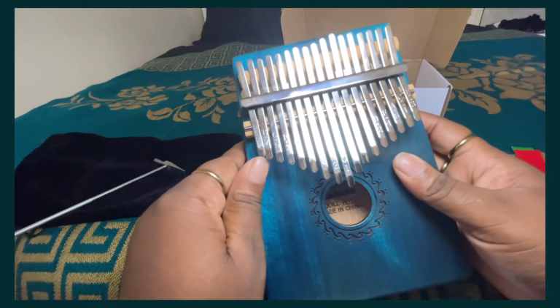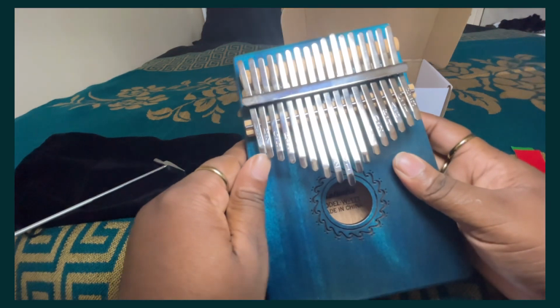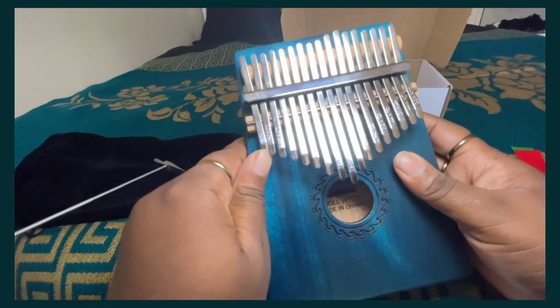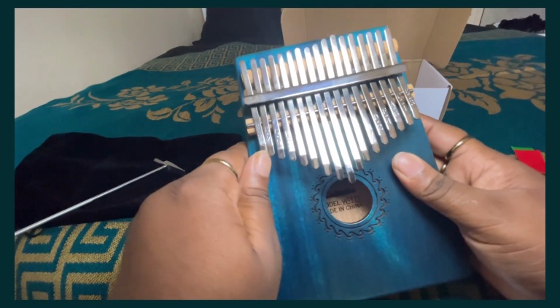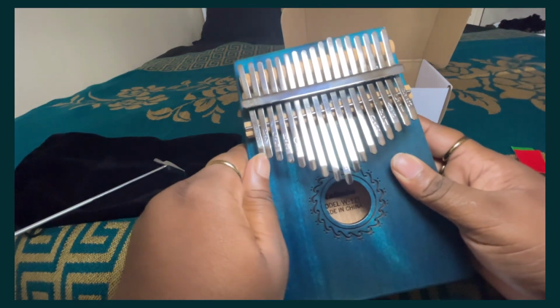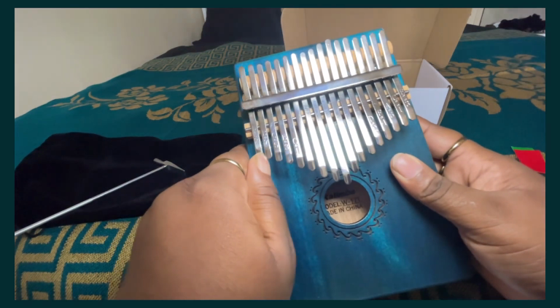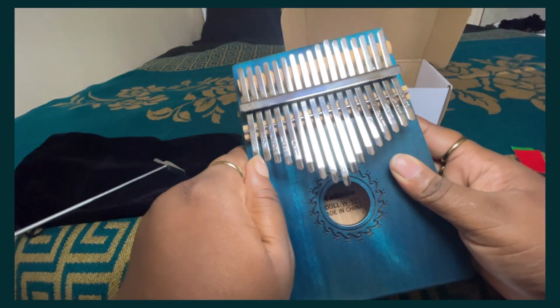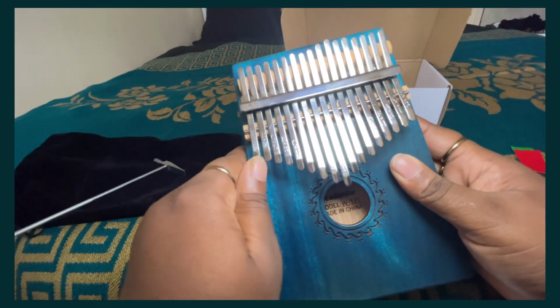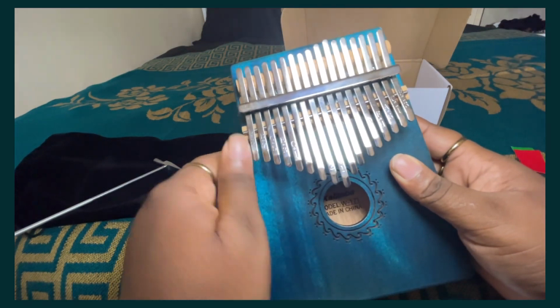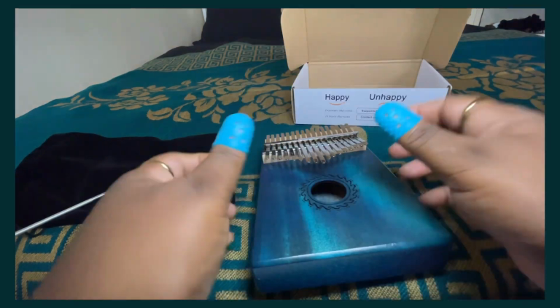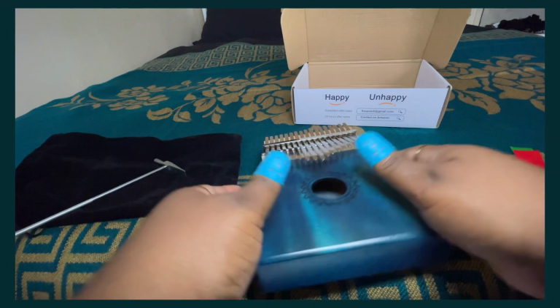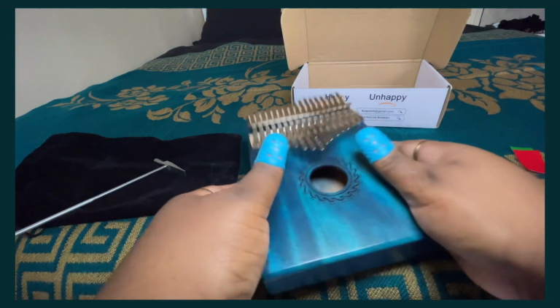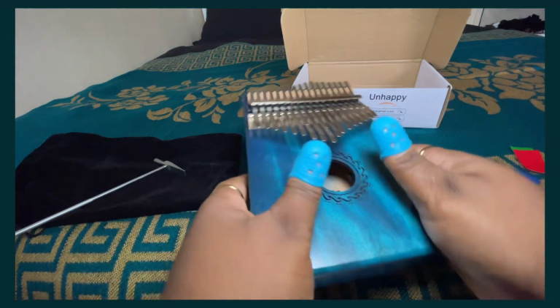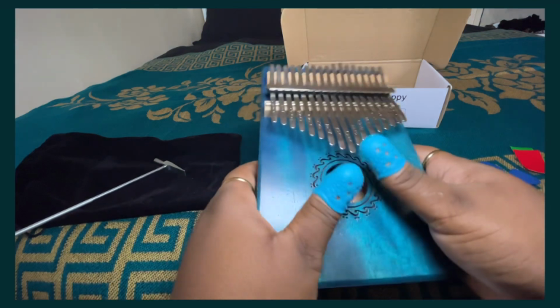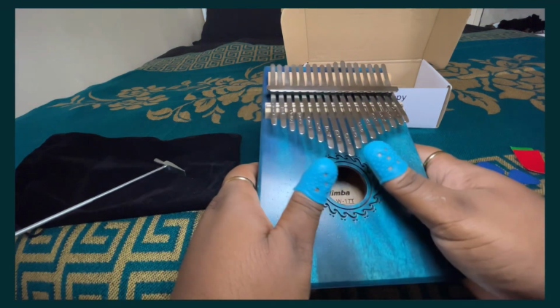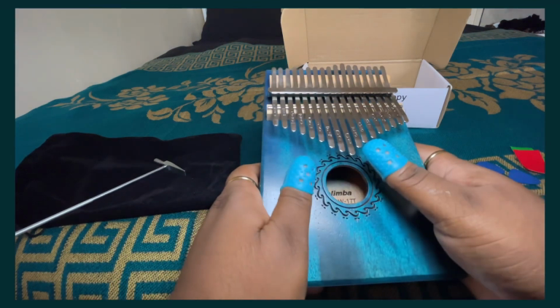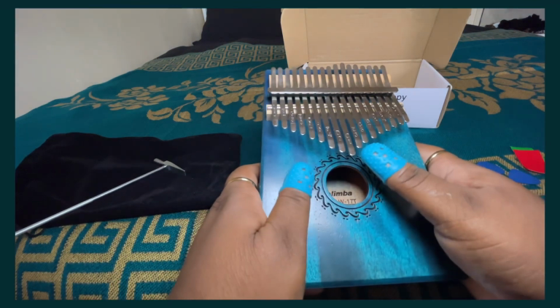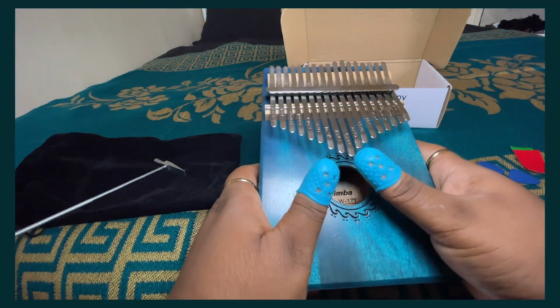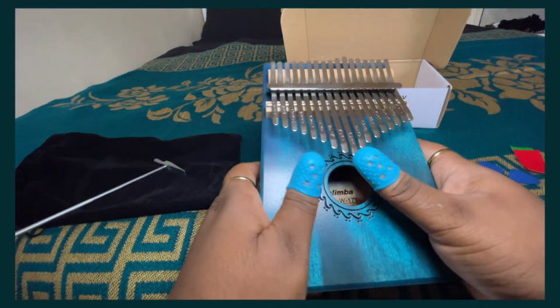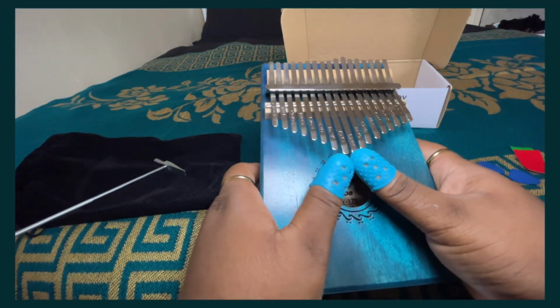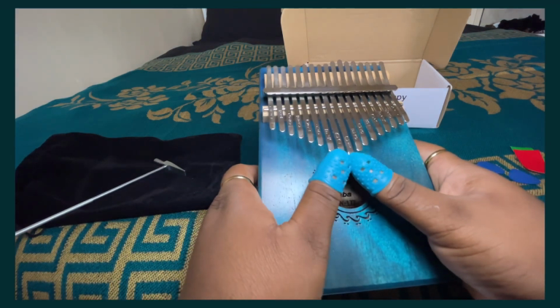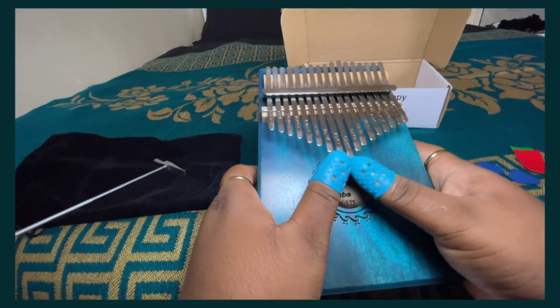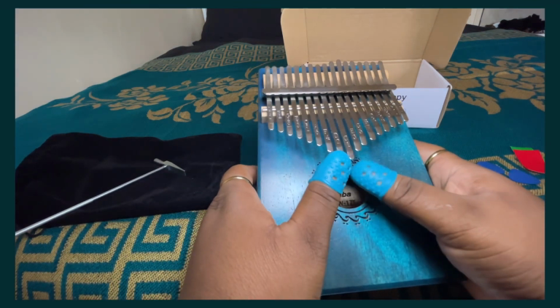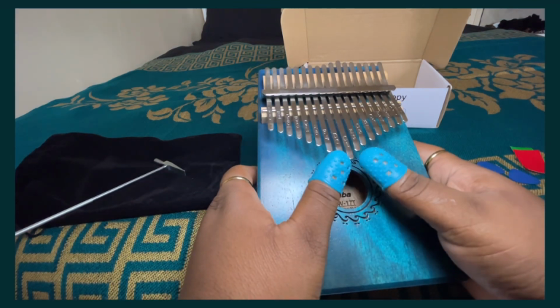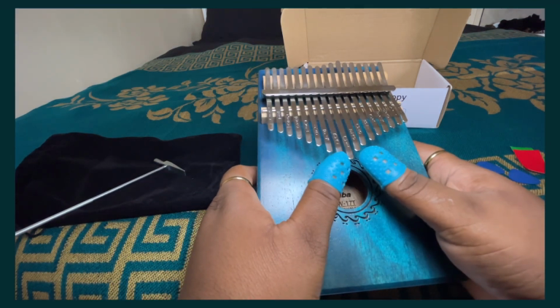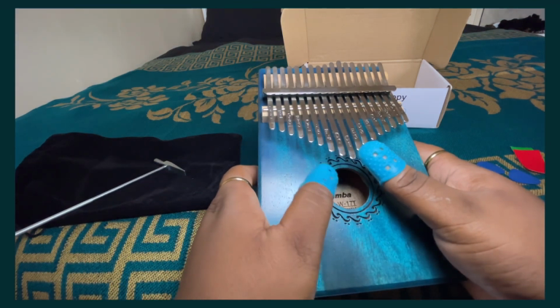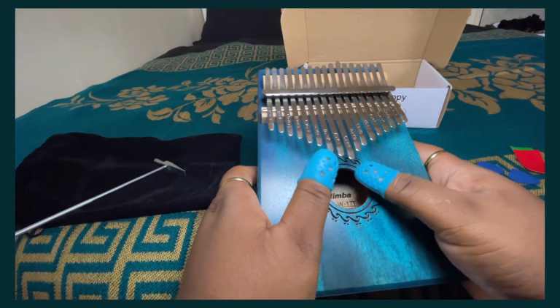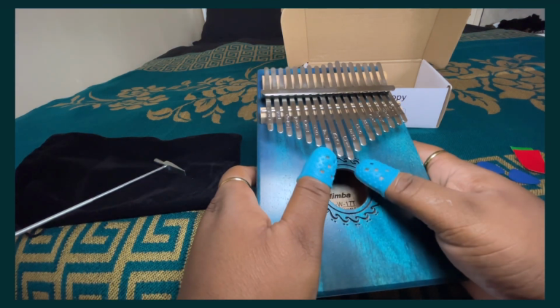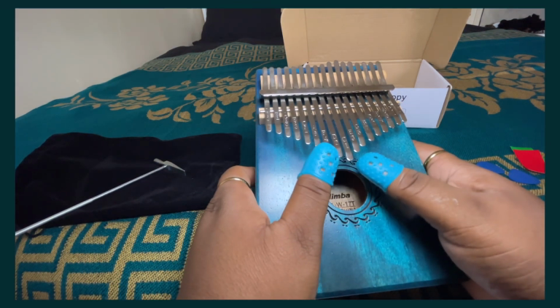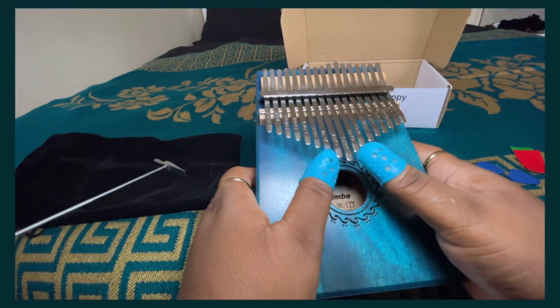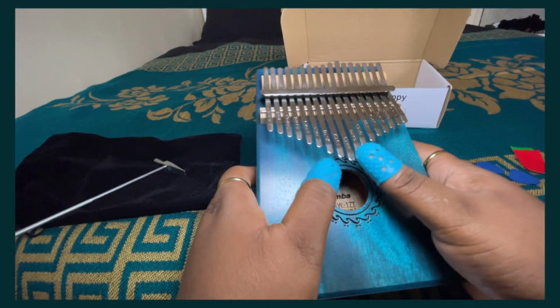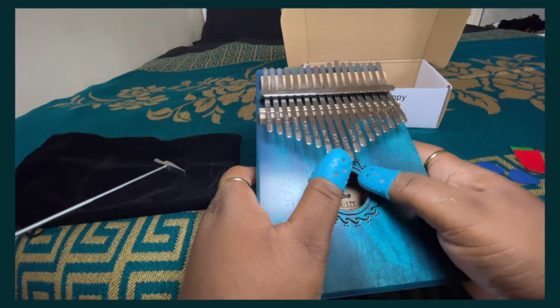Here you can see at the very end that one key was out of tune, so I did eventually have to adjust it while playing.